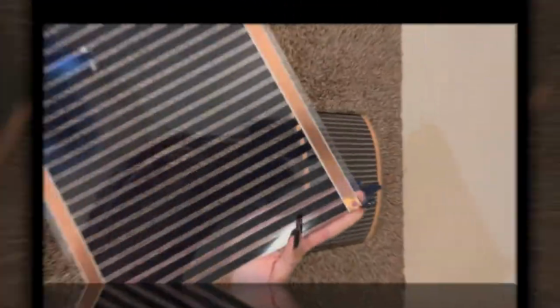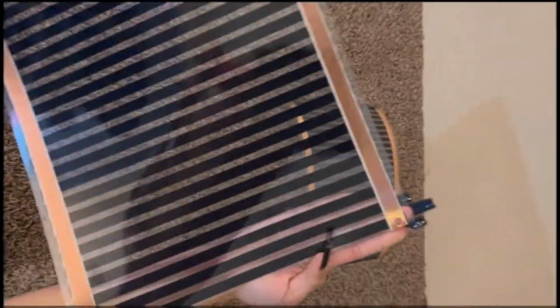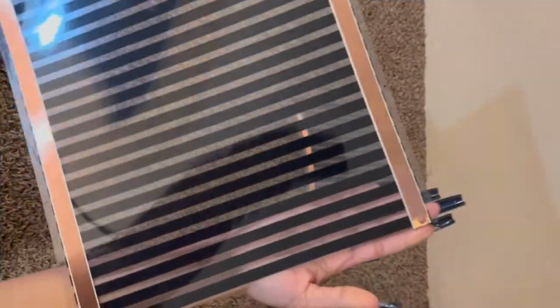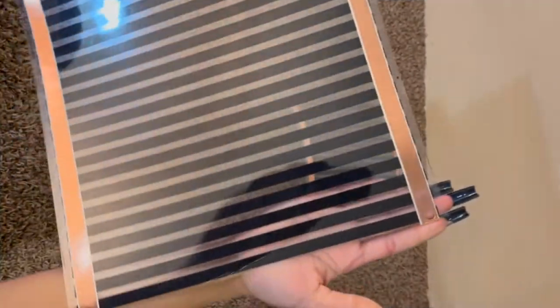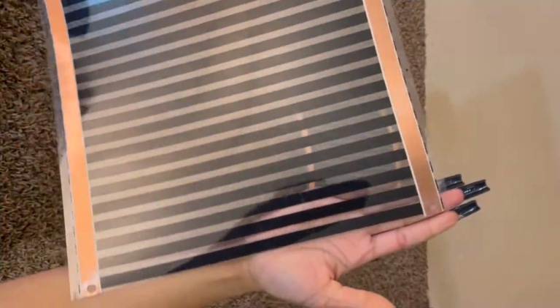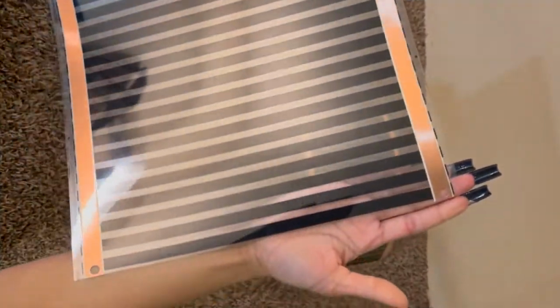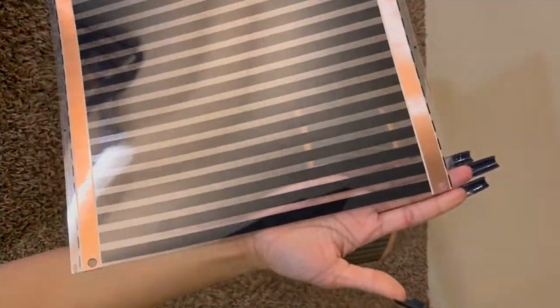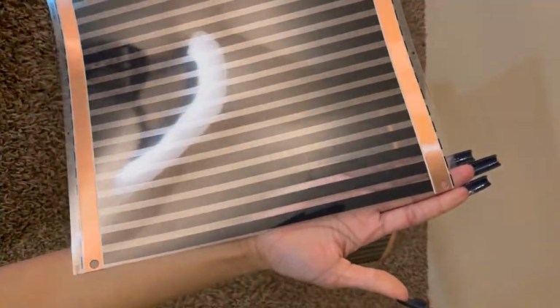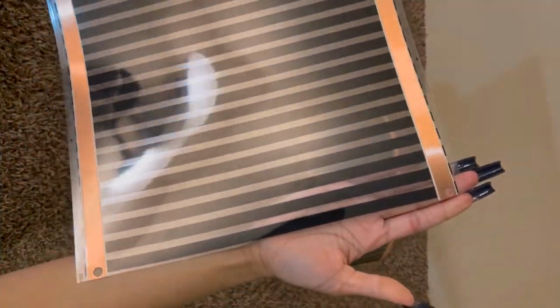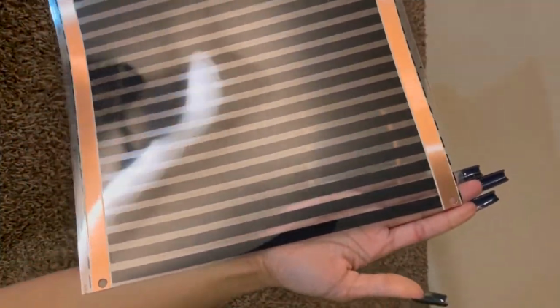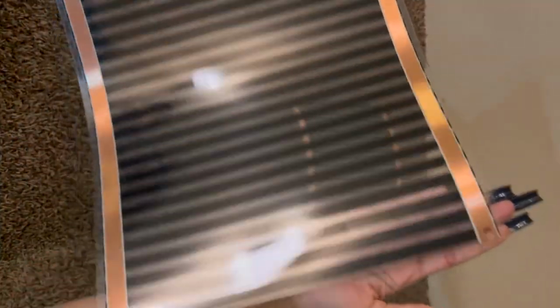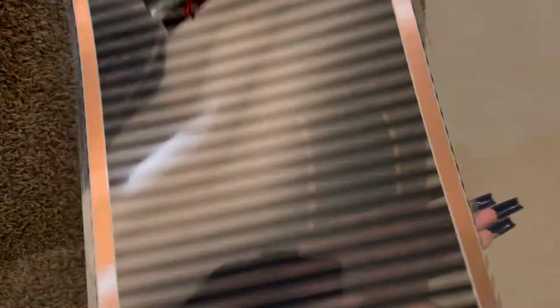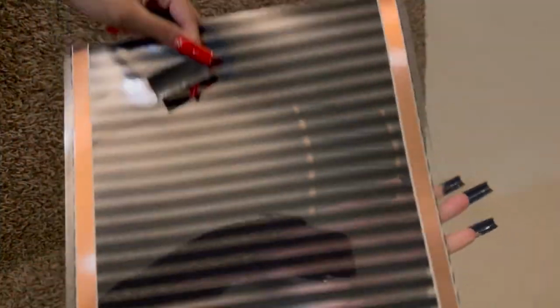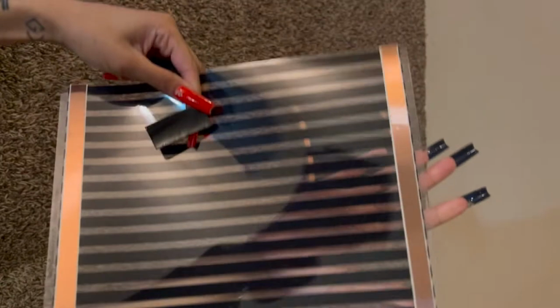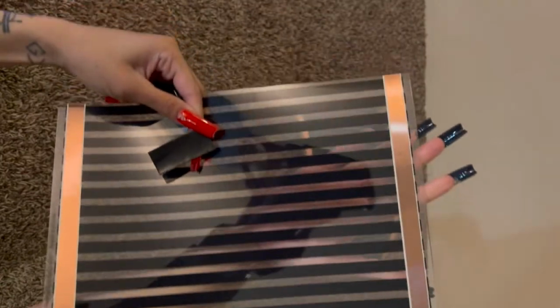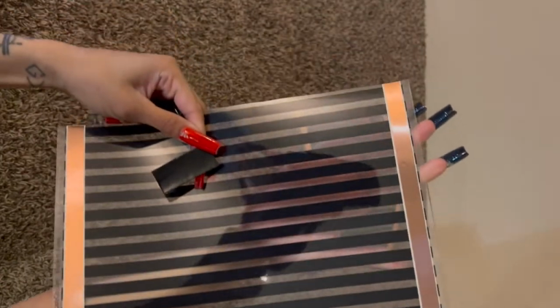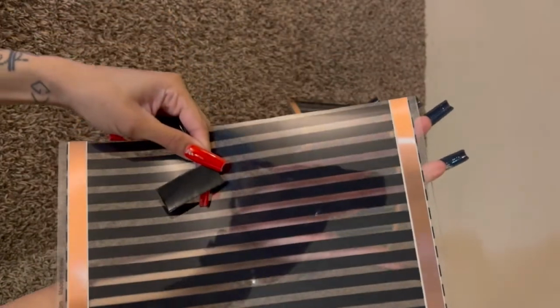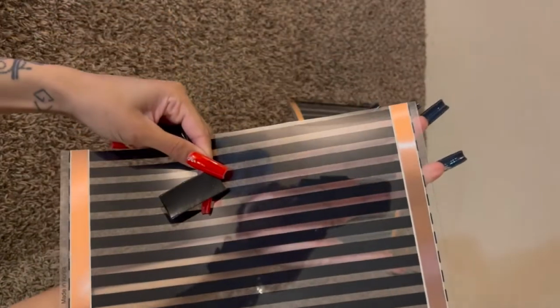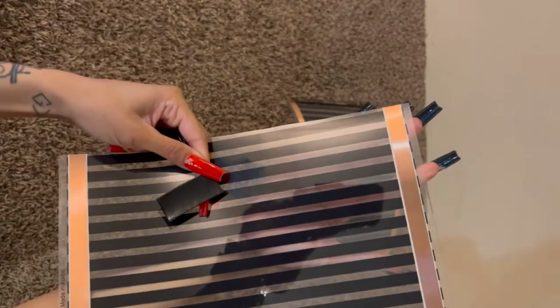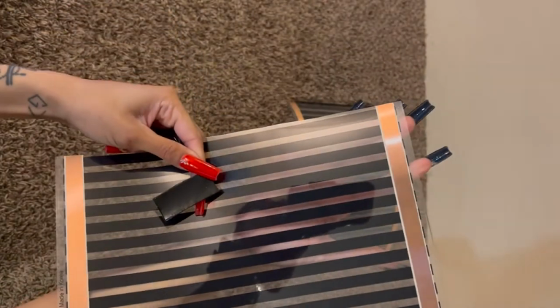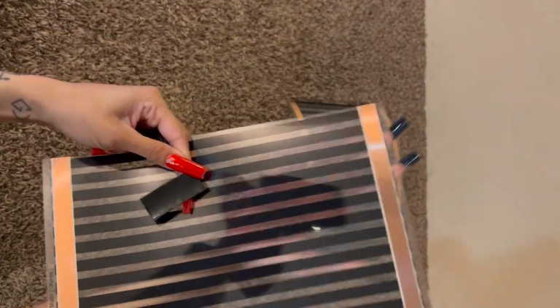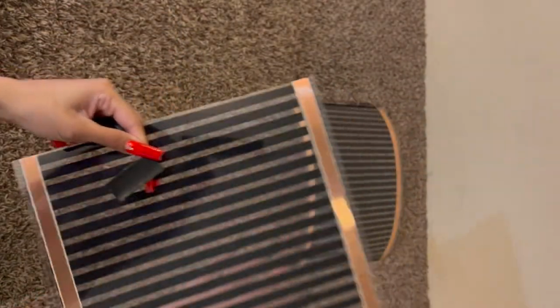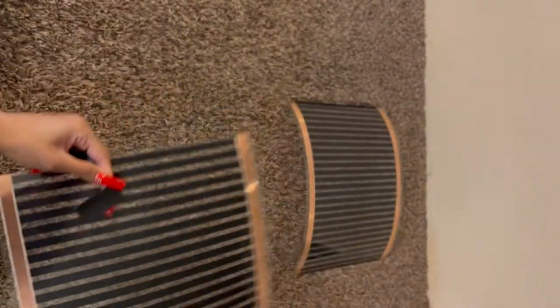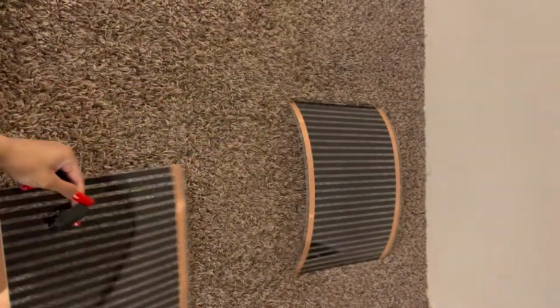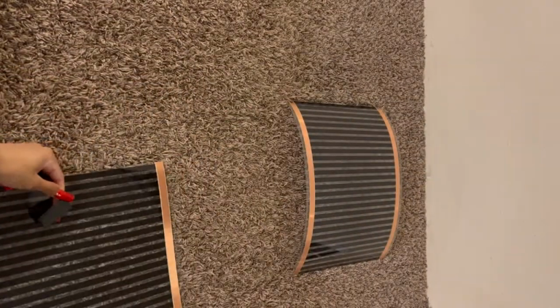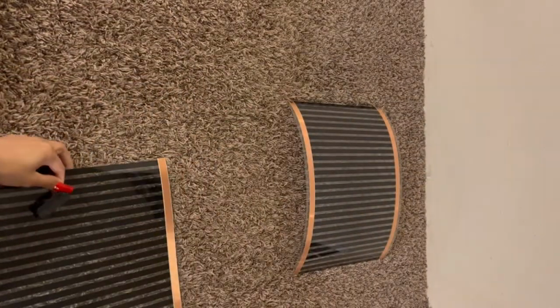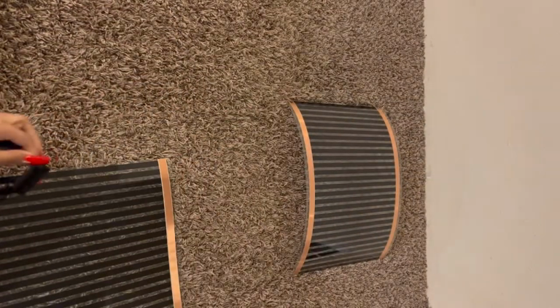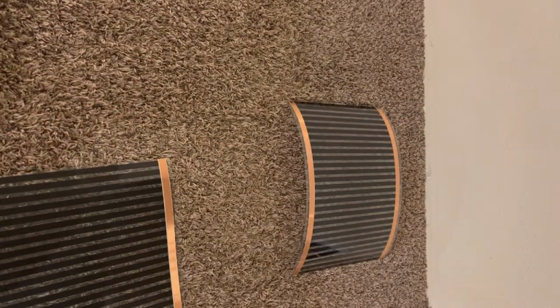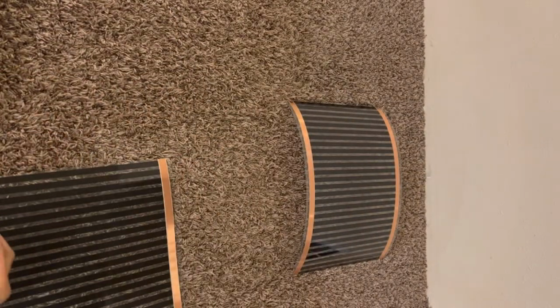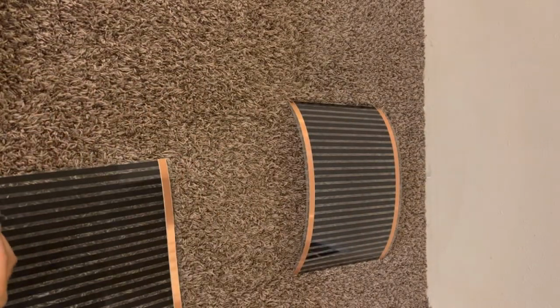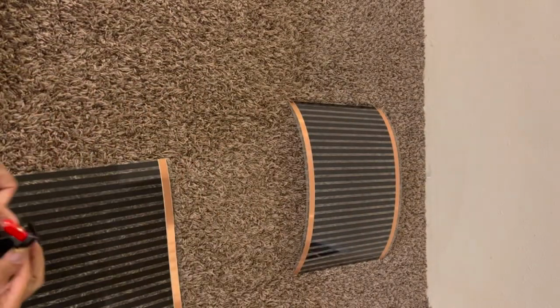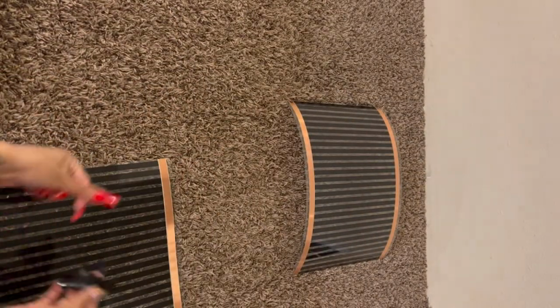As you can see, I placed it pretty close to the bottom, but made sure I pierced through the copper.